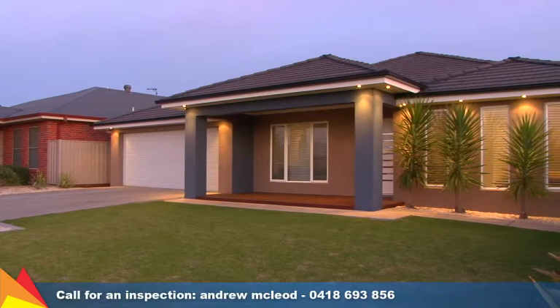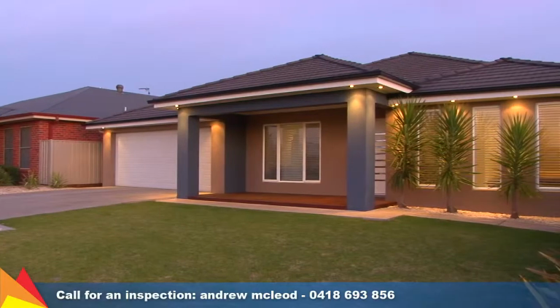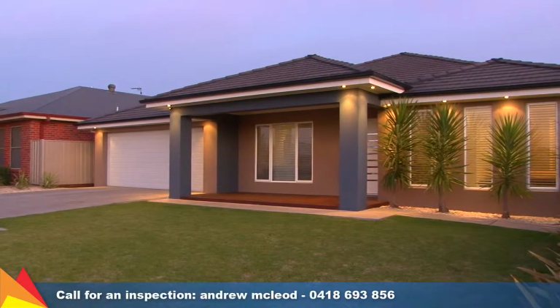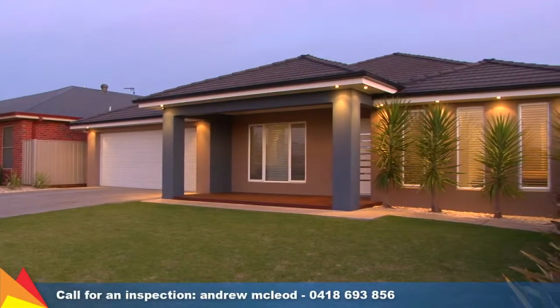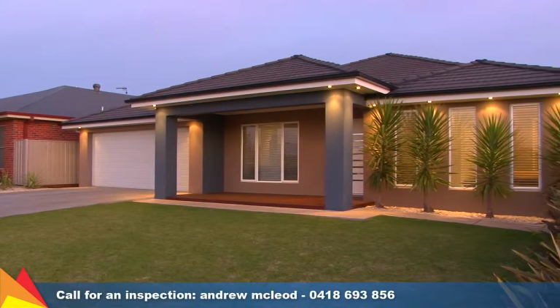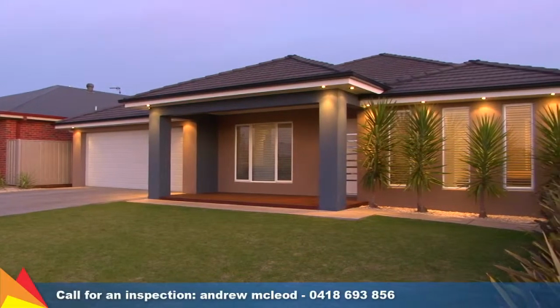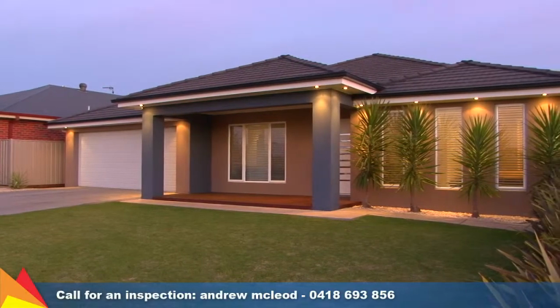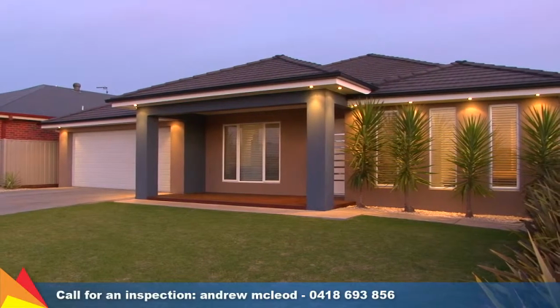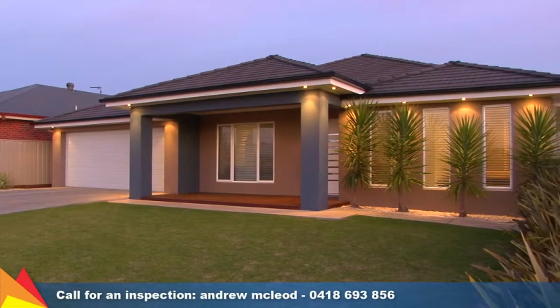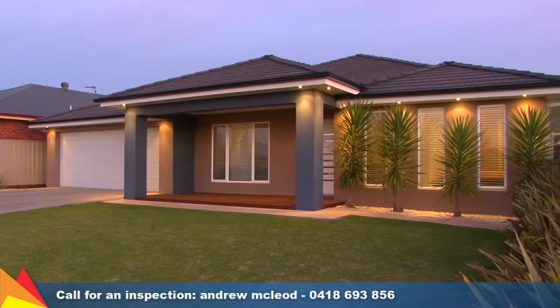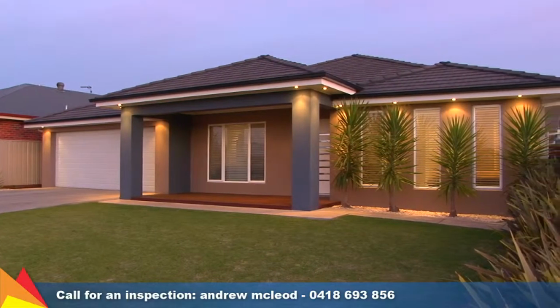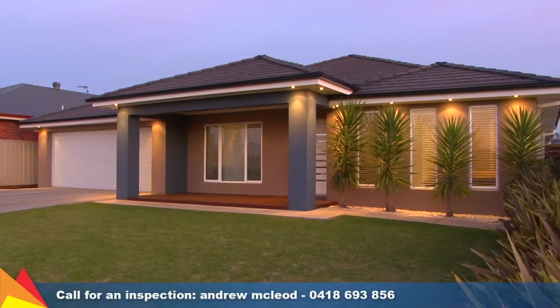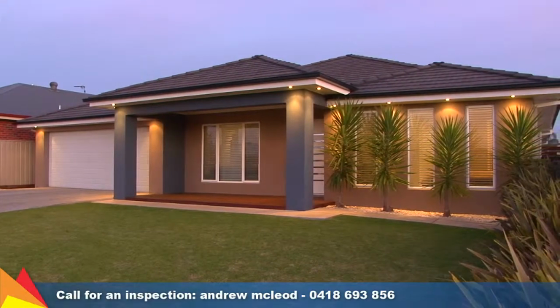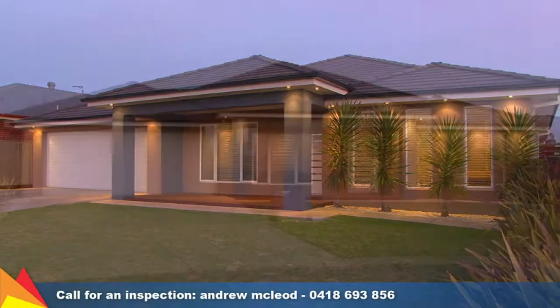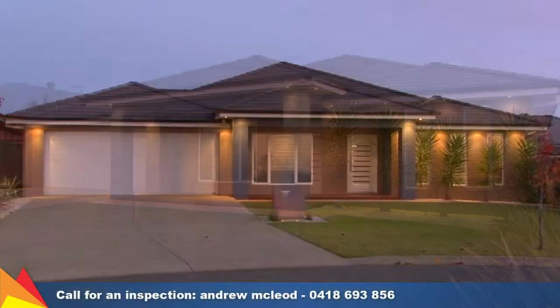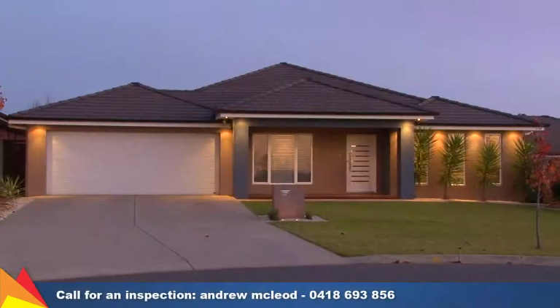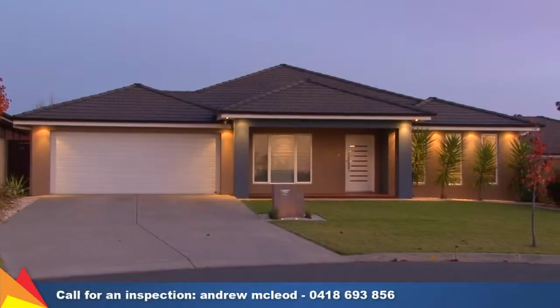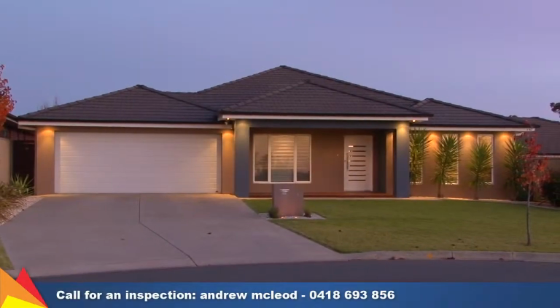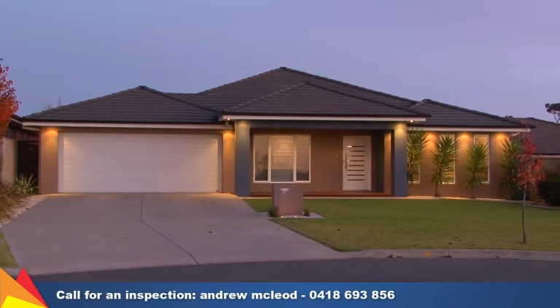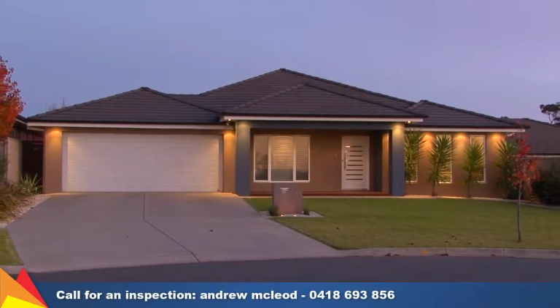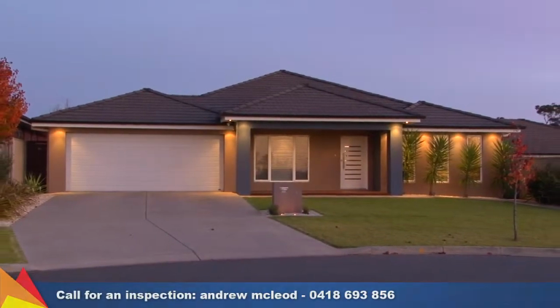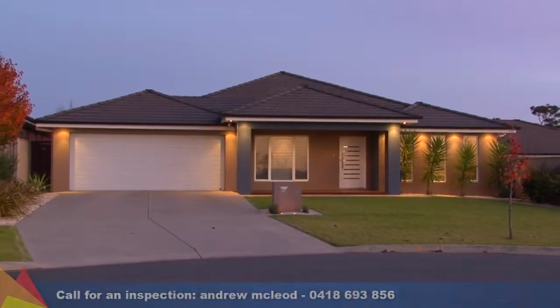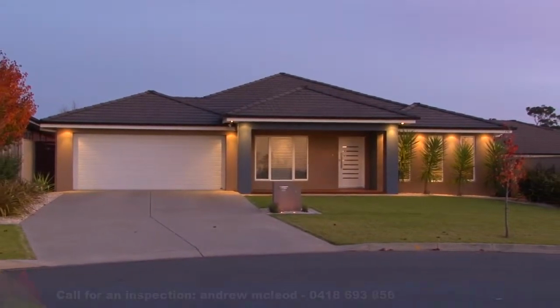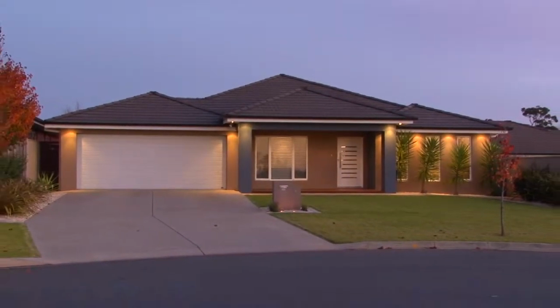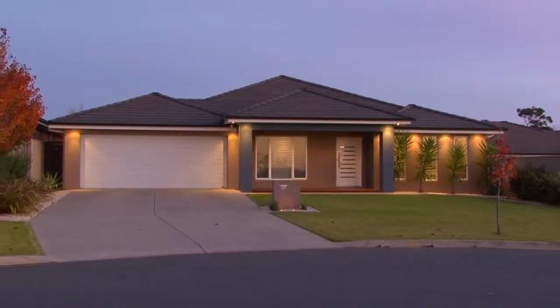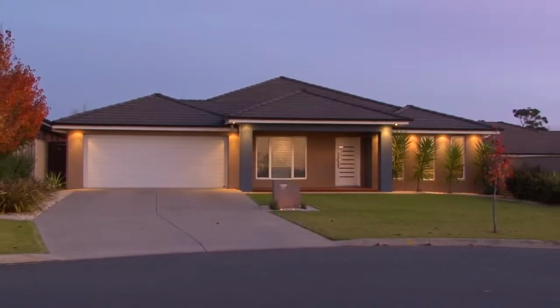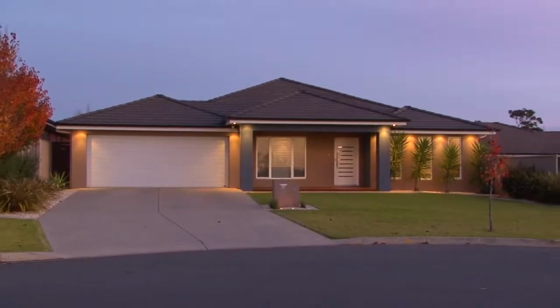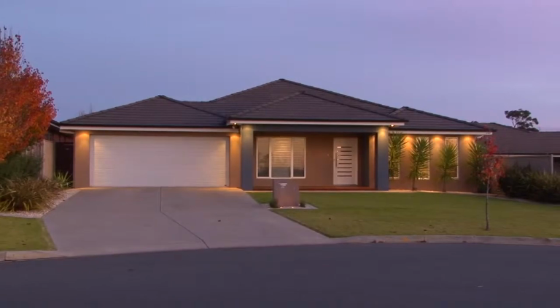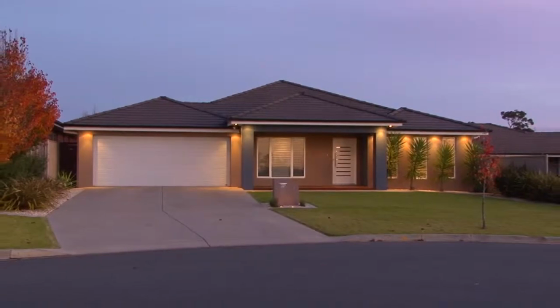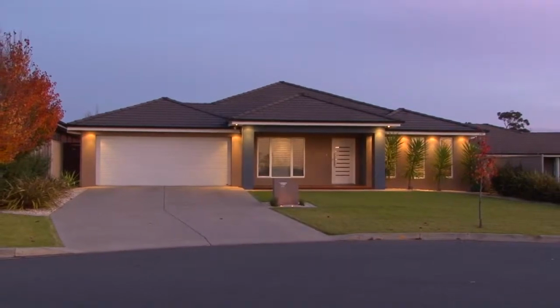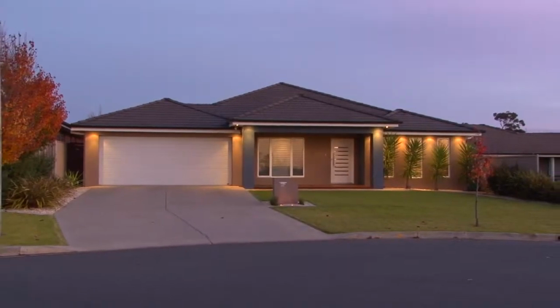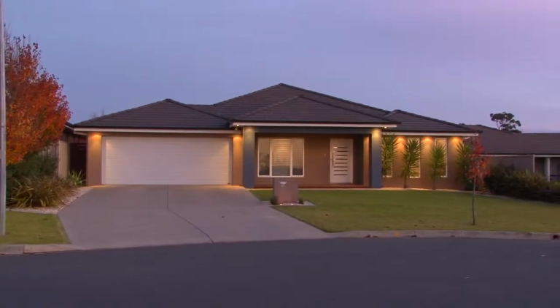A contemporary and quality home blending inside and out. I invite you today to contact me for a private inspection.